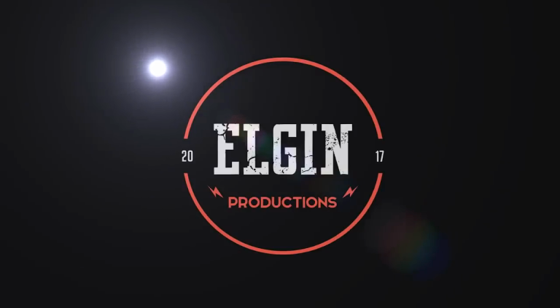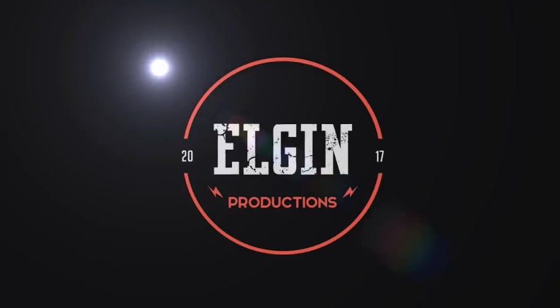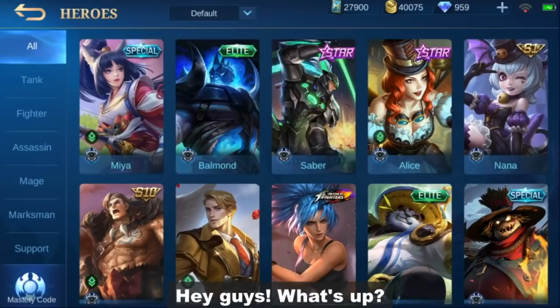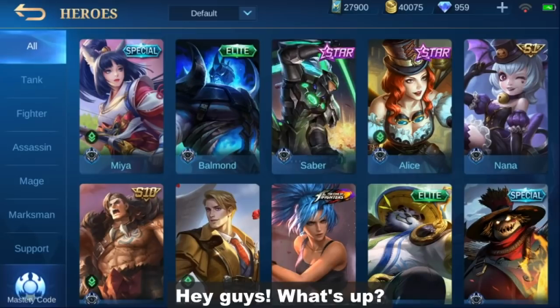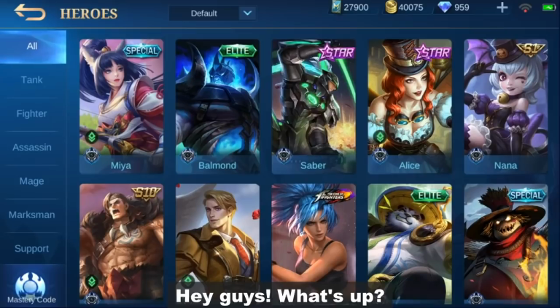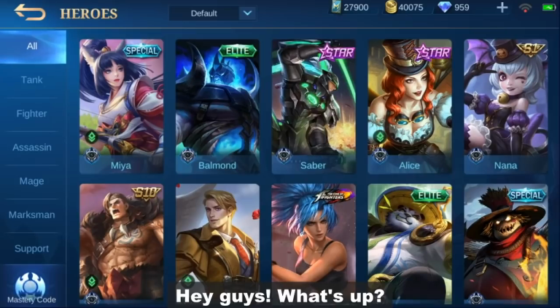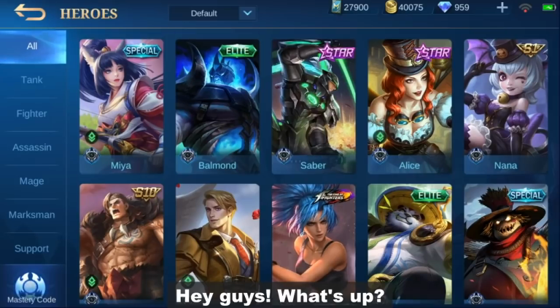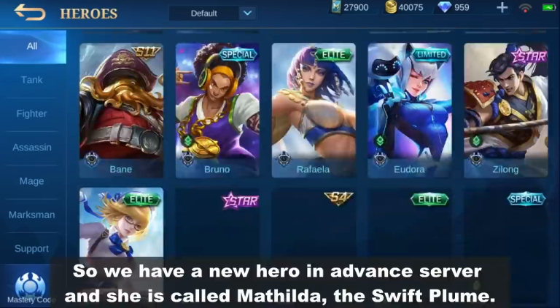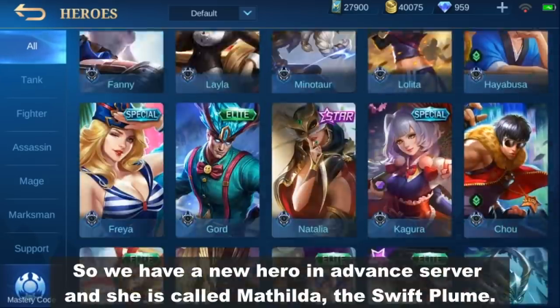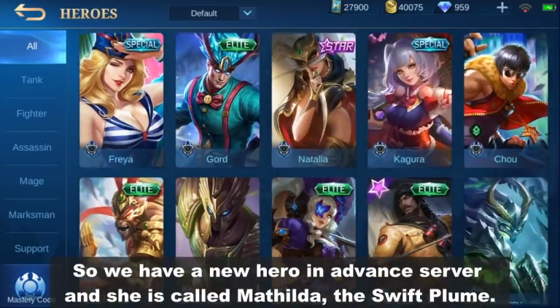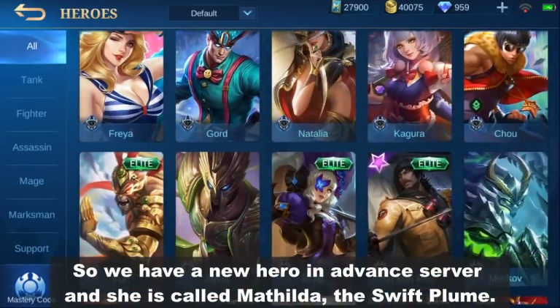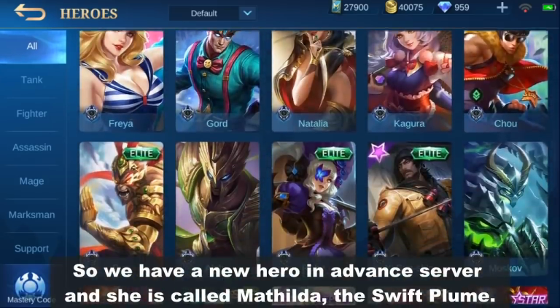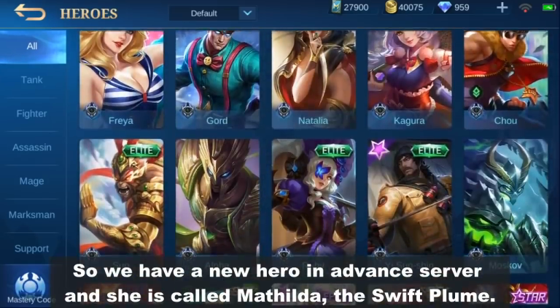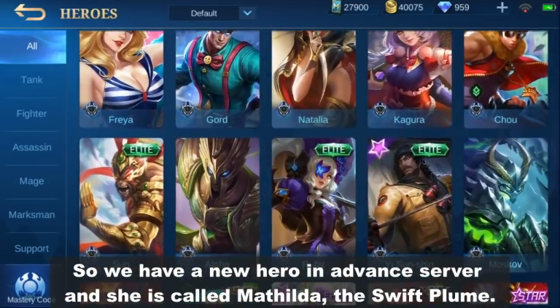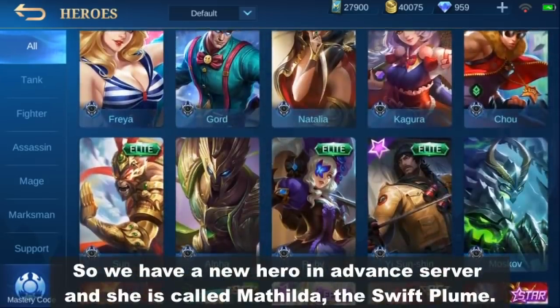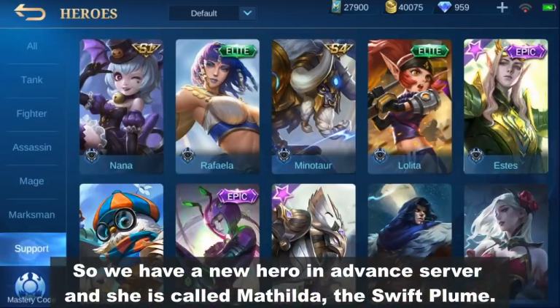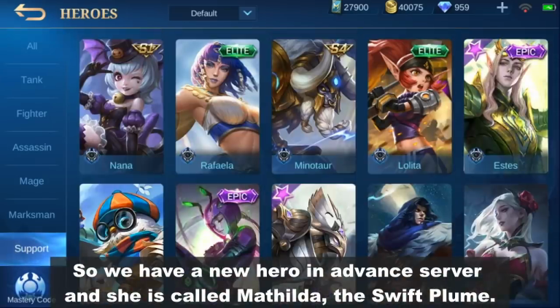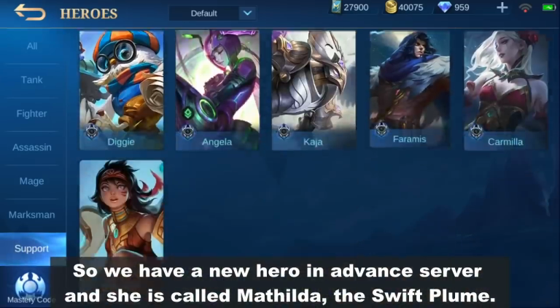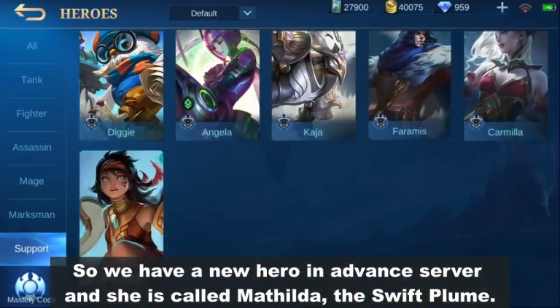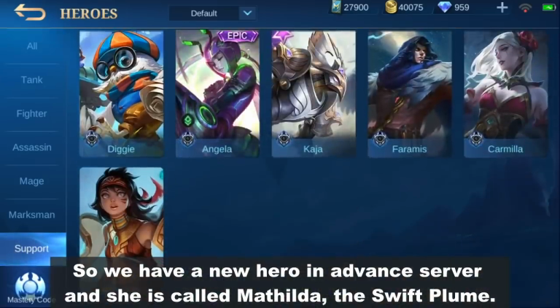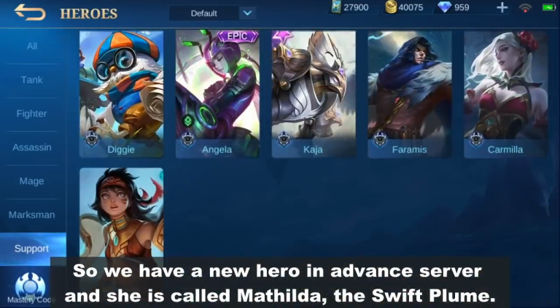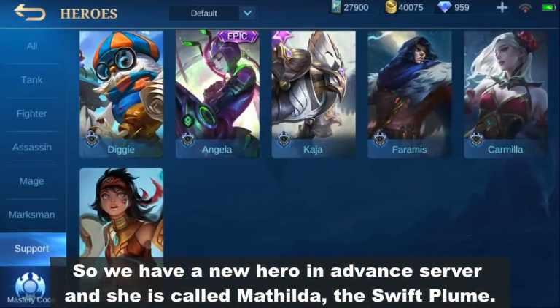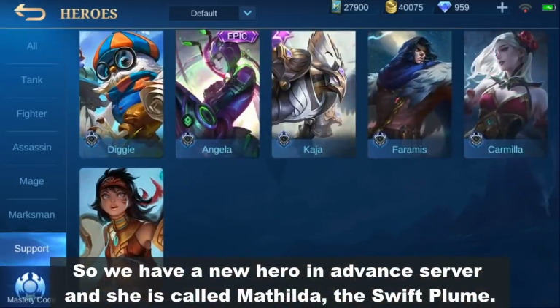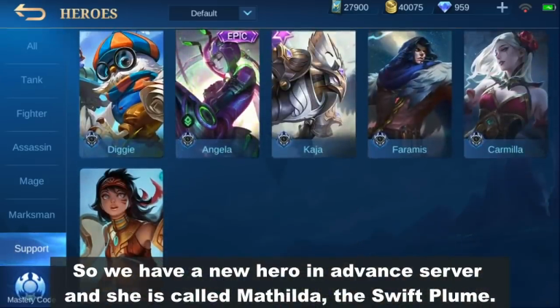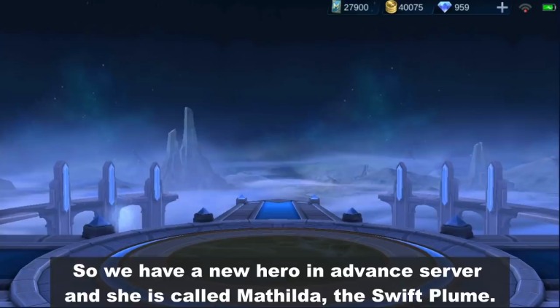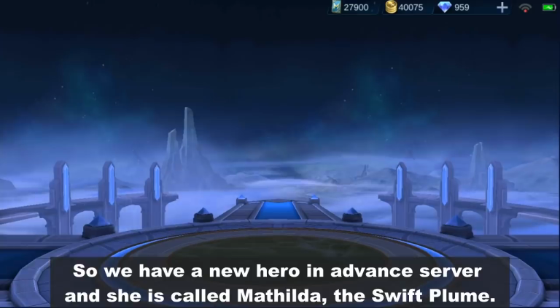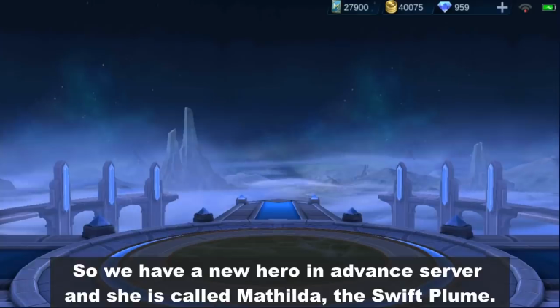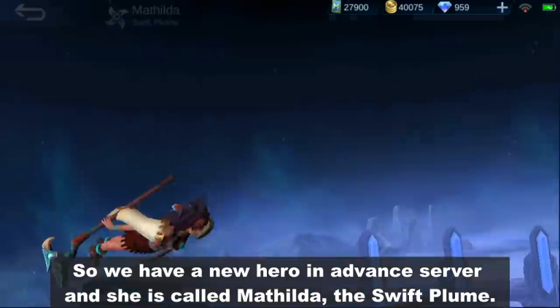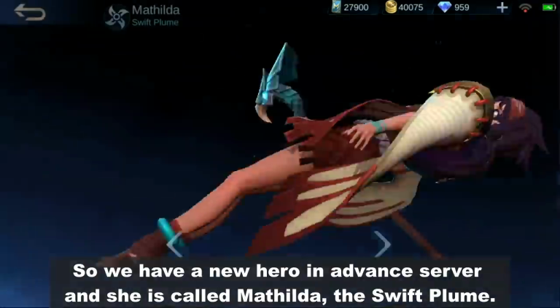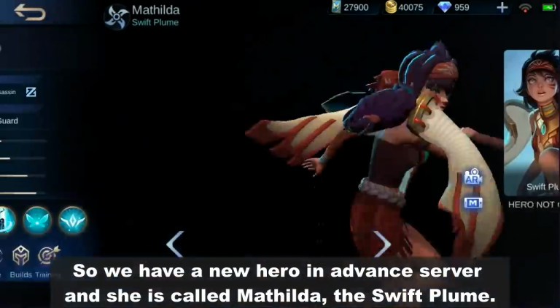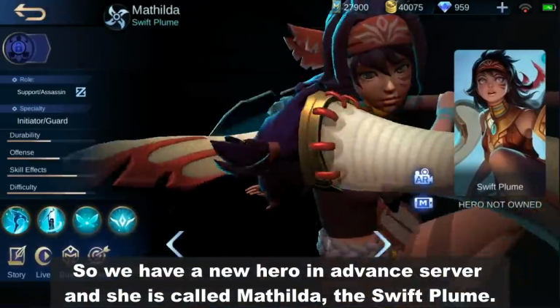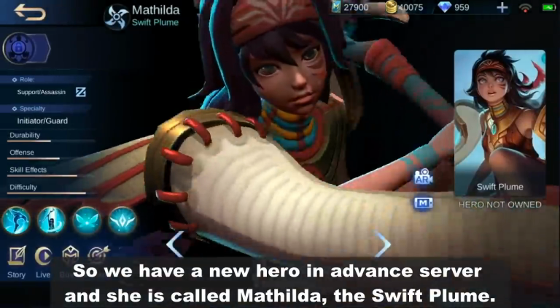Hey guys, what's up? So we have a new hero in Advanced Server and she is called Matilda the Swift Plume.